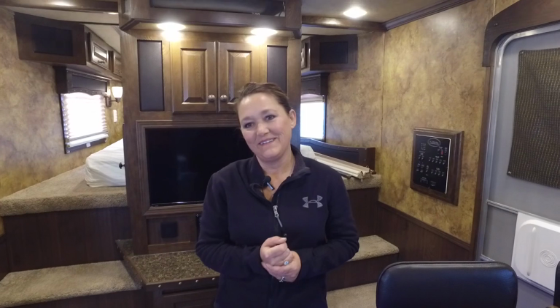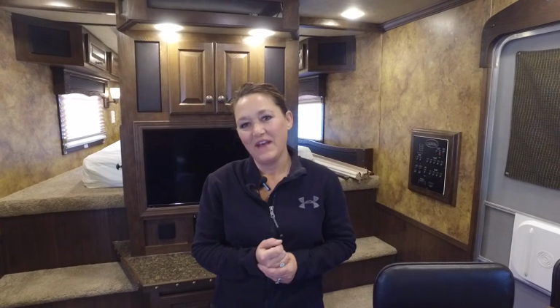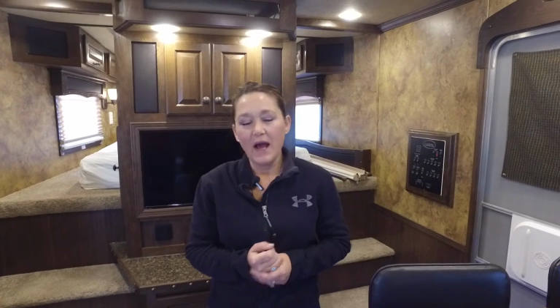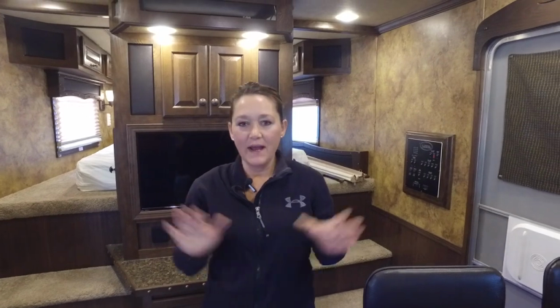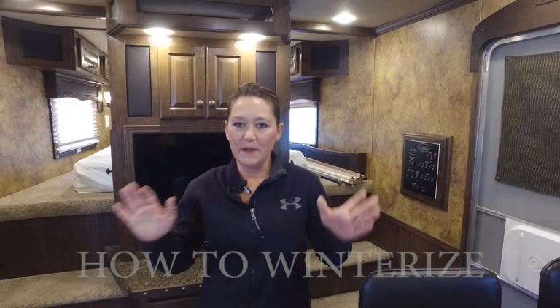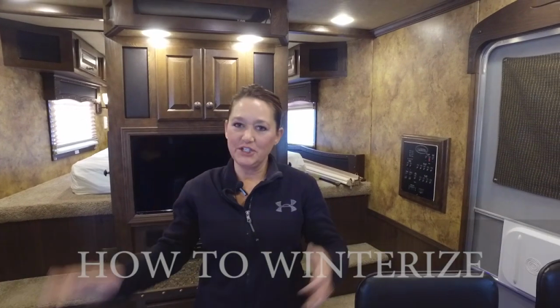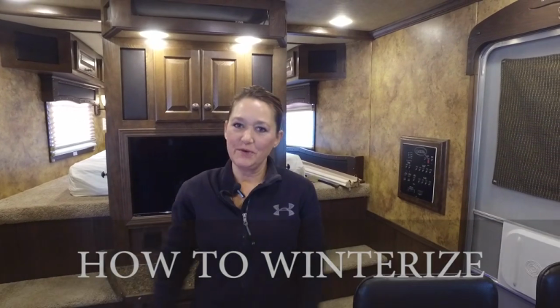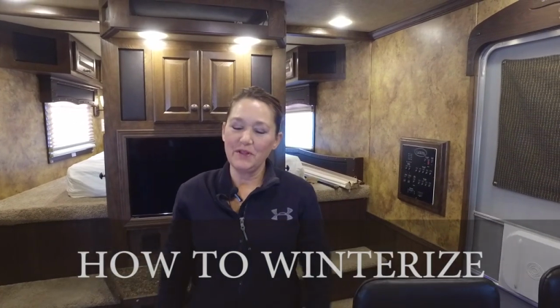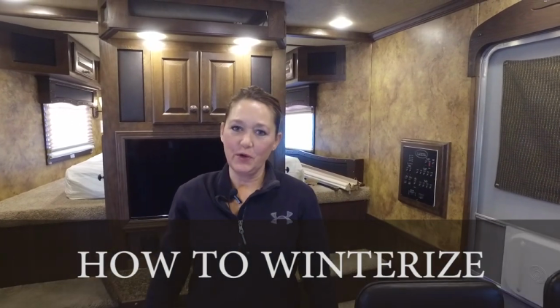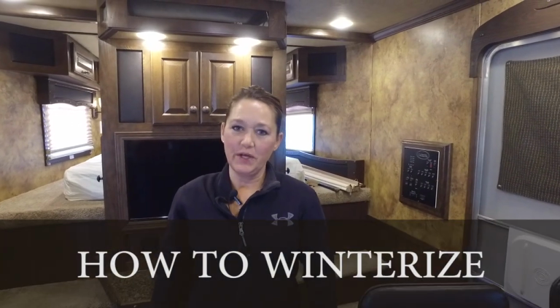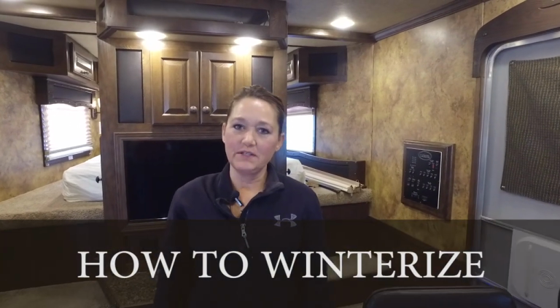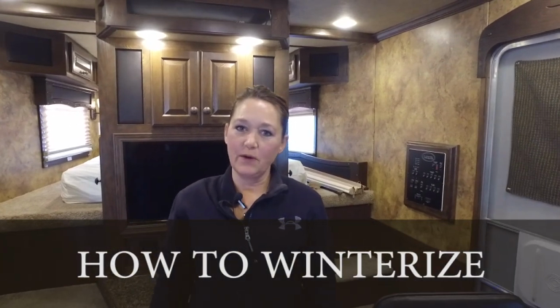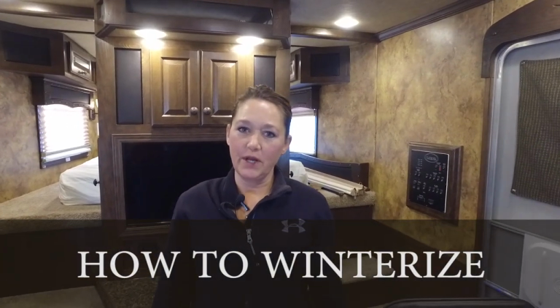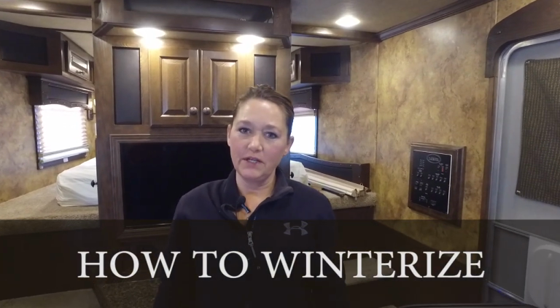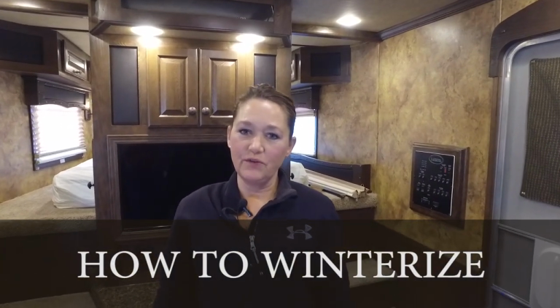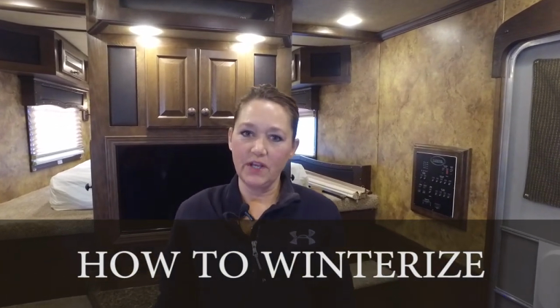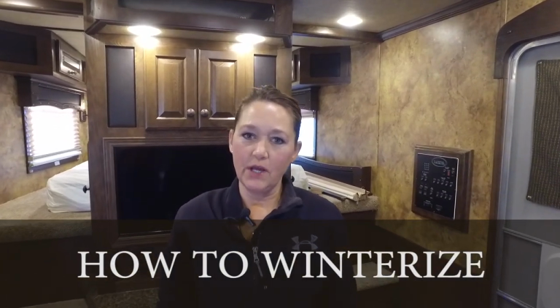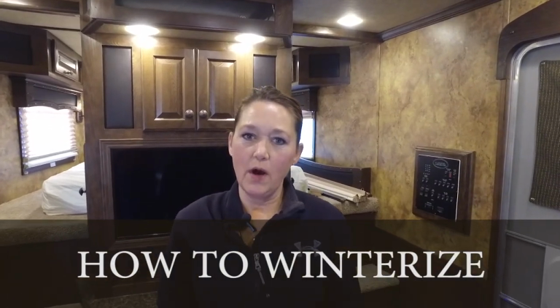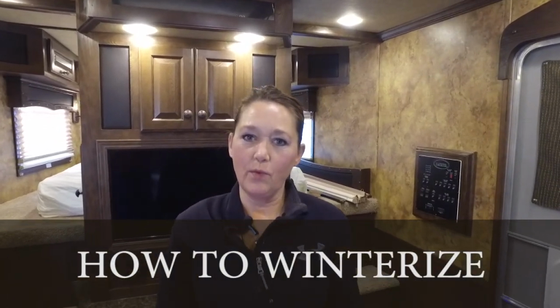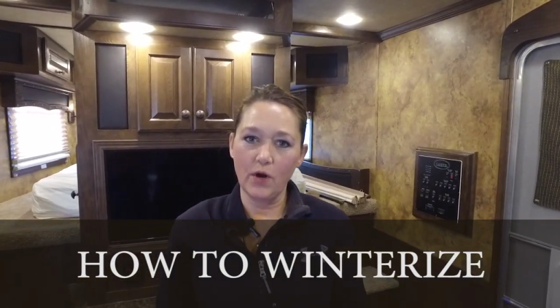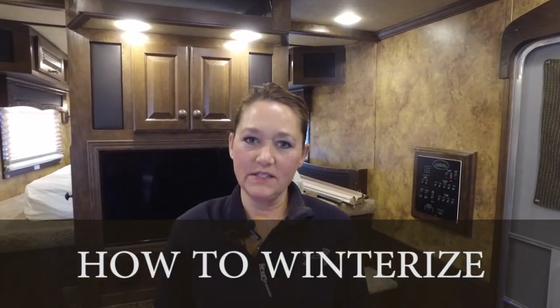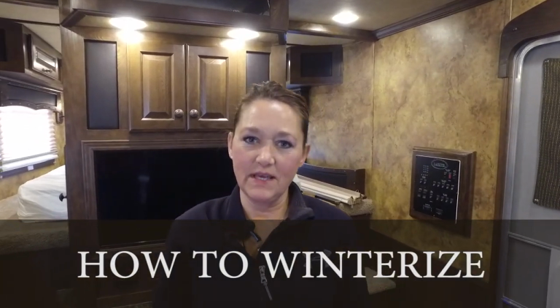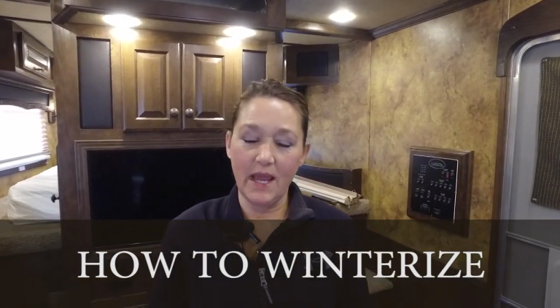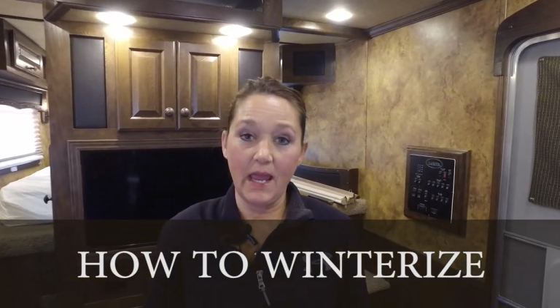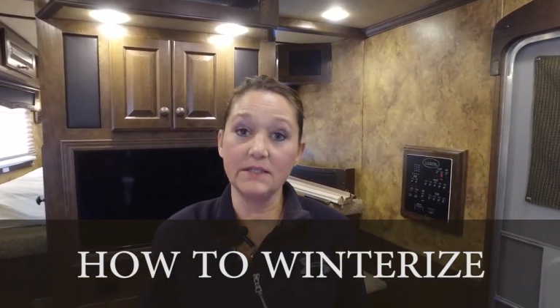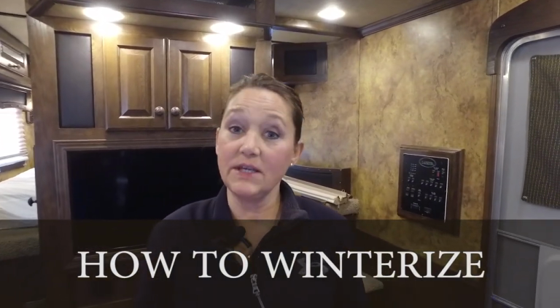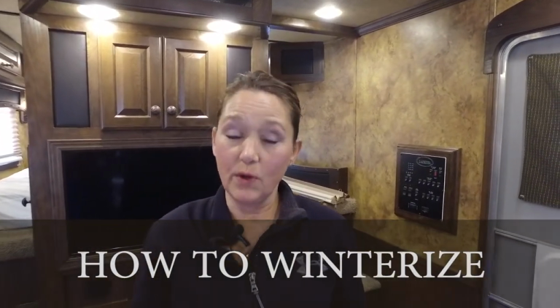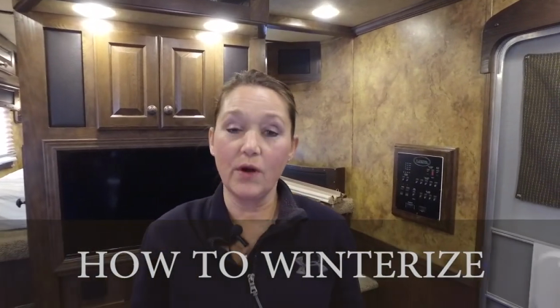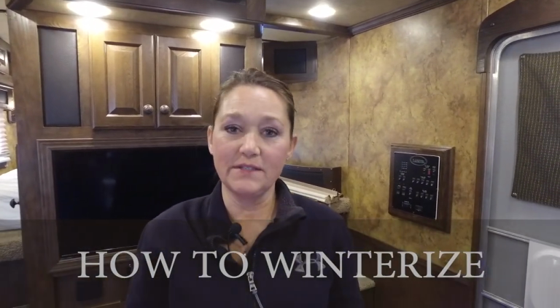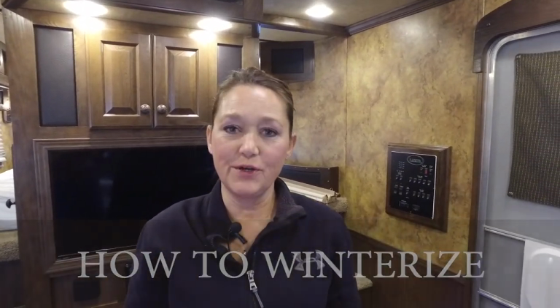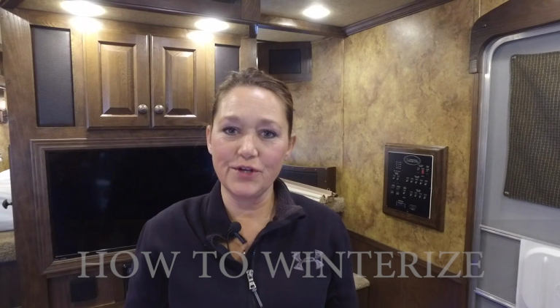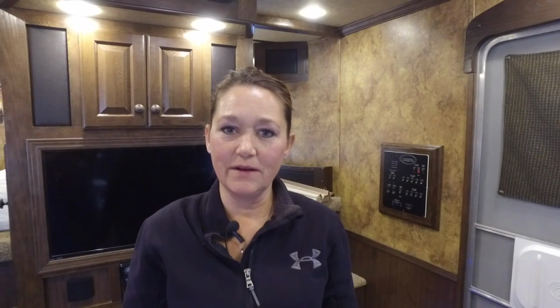Hi, I'm AJ with Lakota and today we're going to do a video on winterizing and de-winterizing your trailer.